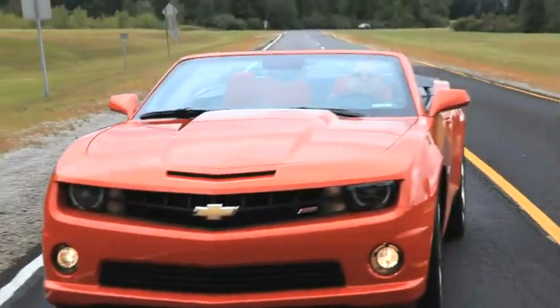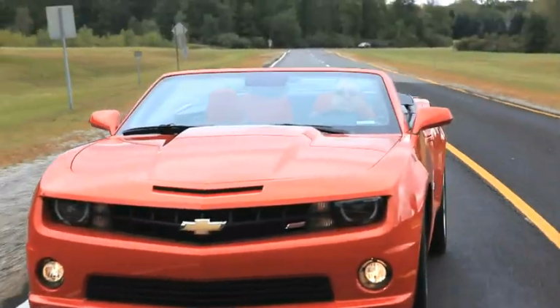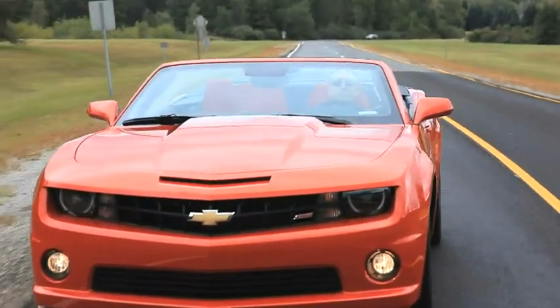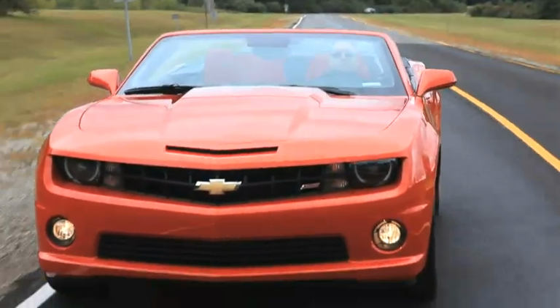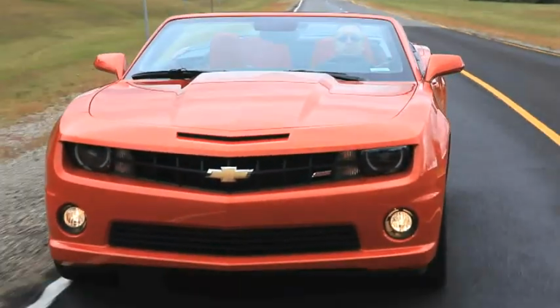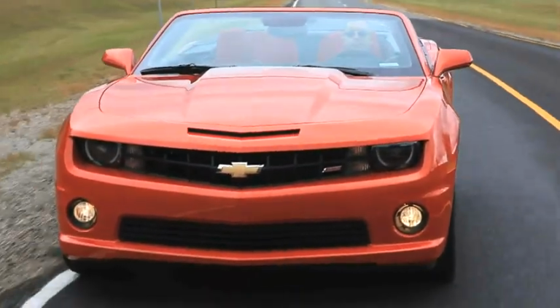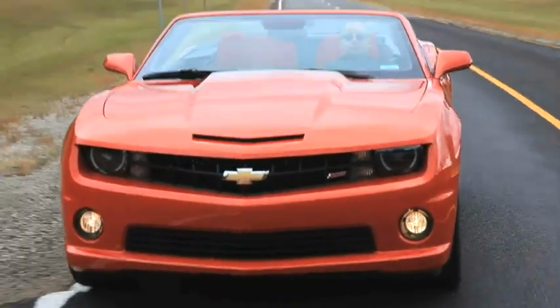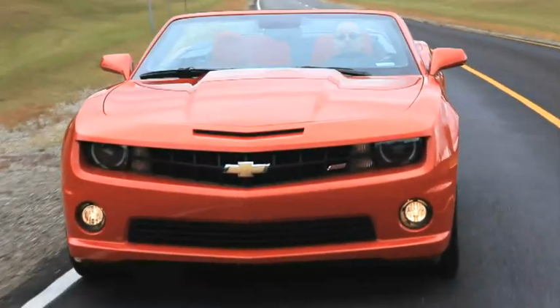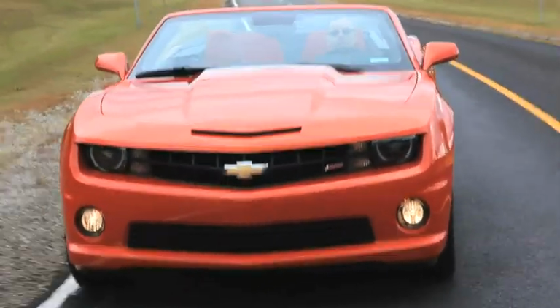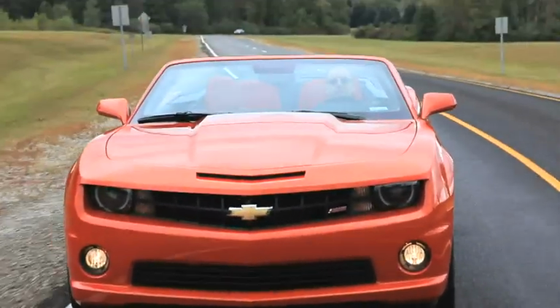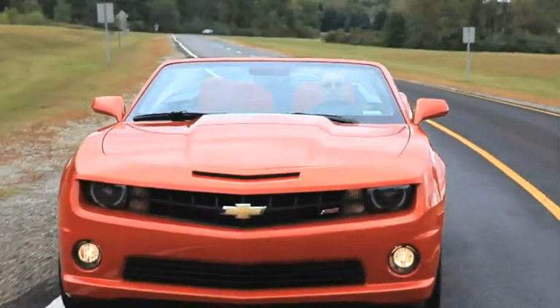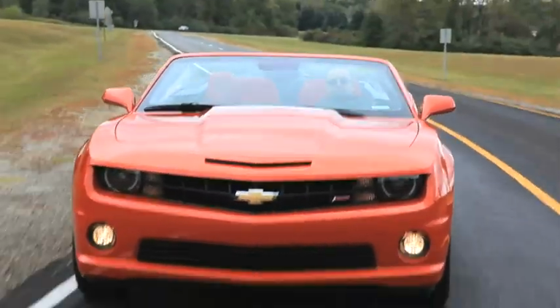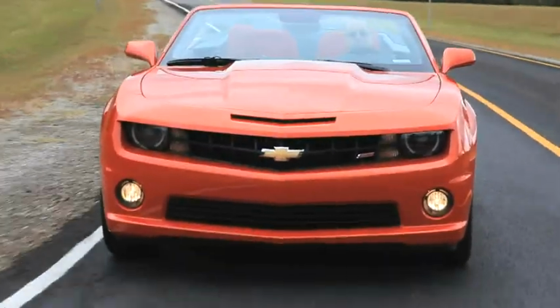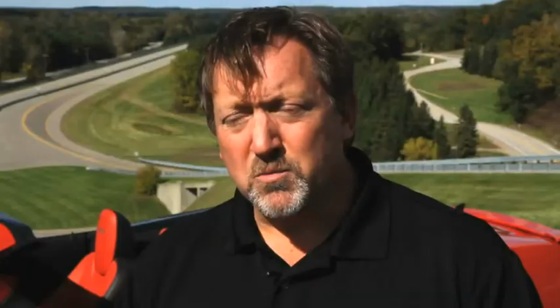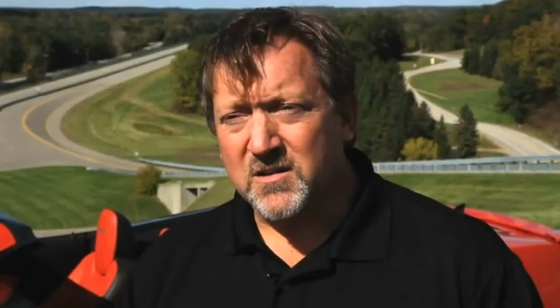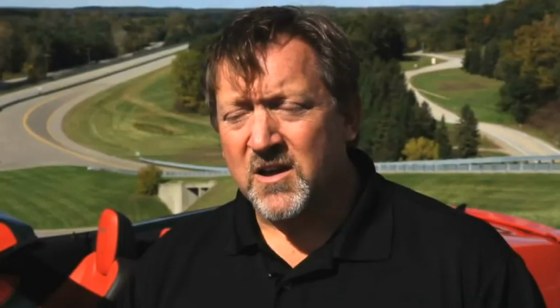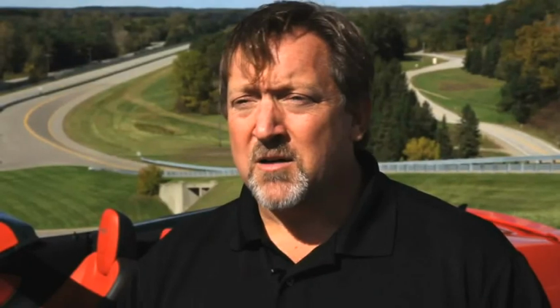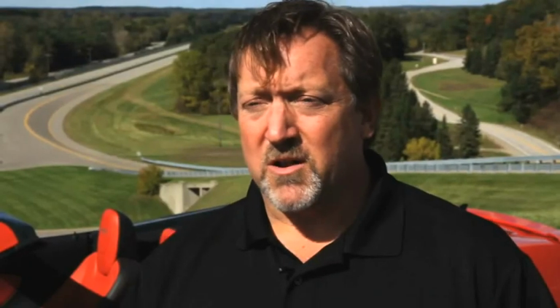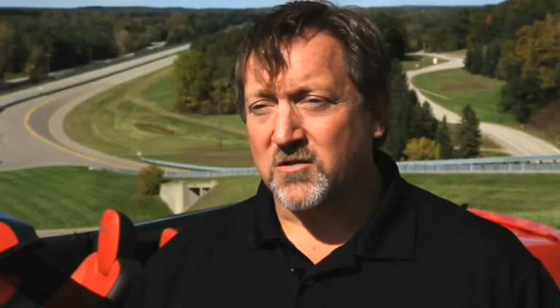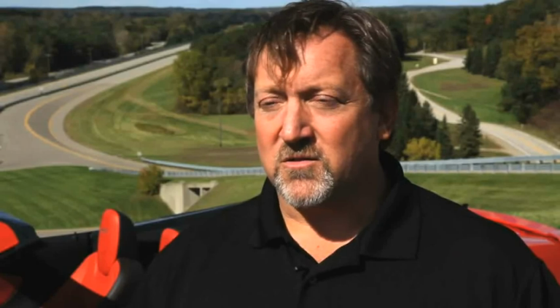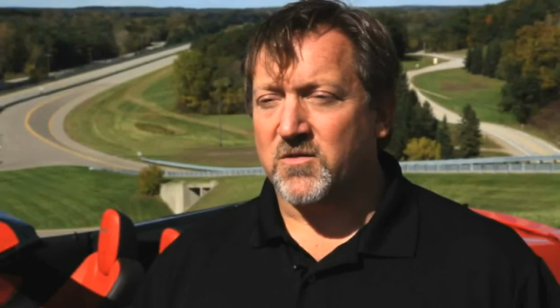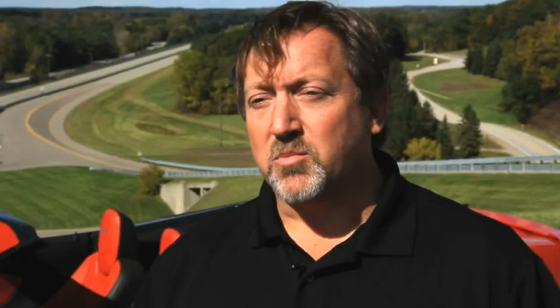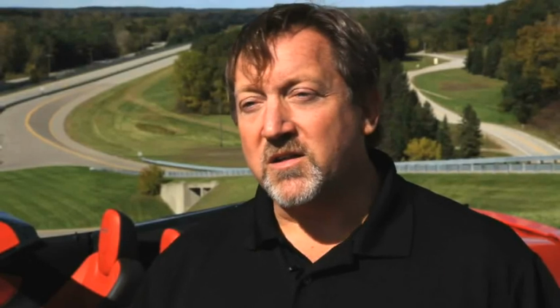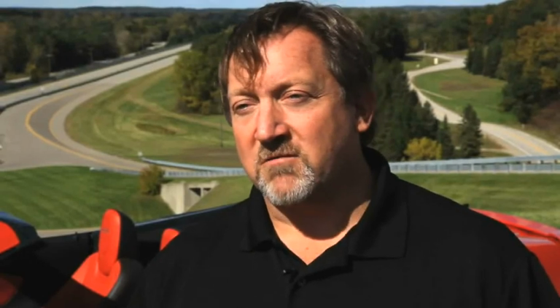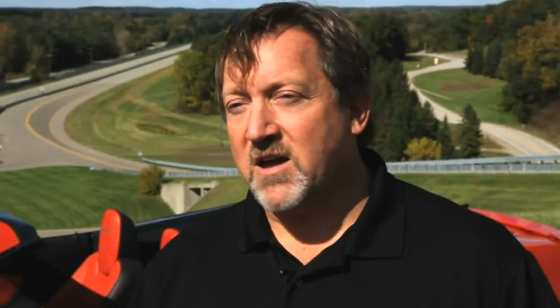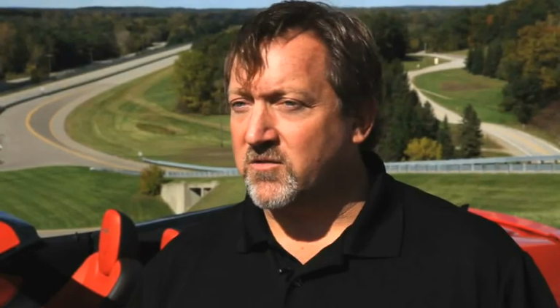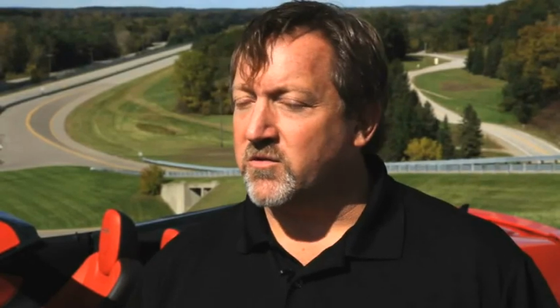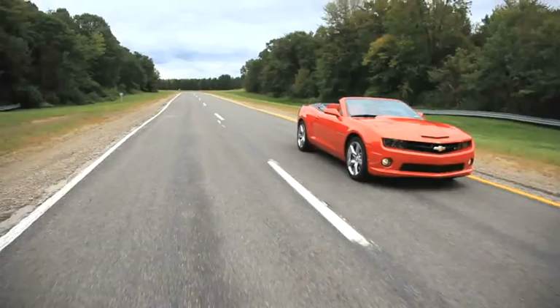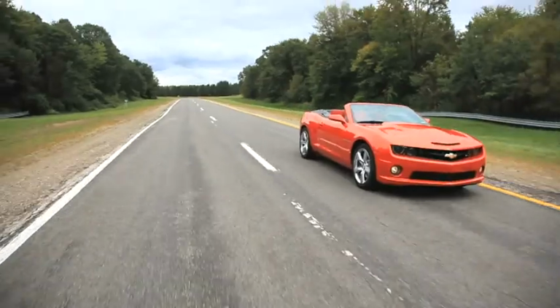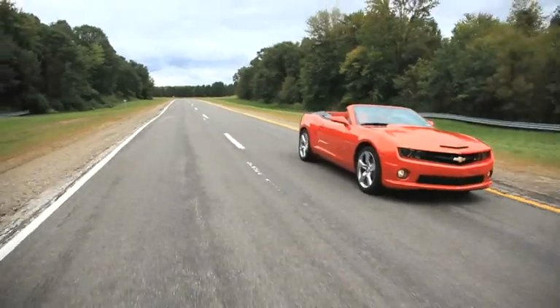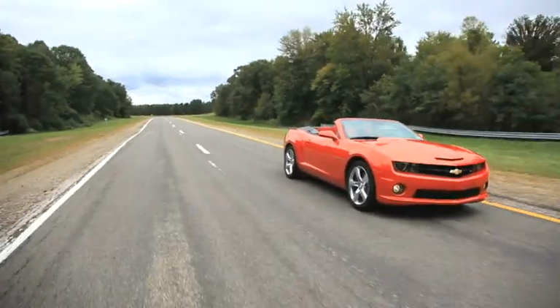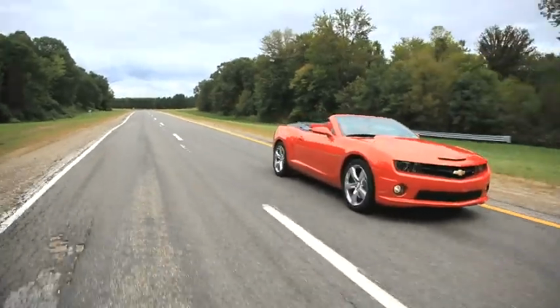Our car handles just as well as the coupe does, but it also is a very pleasing ride just cruising around town with the top down.